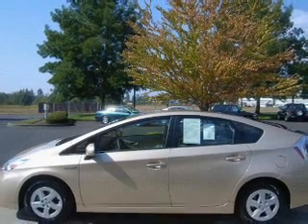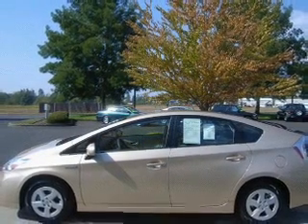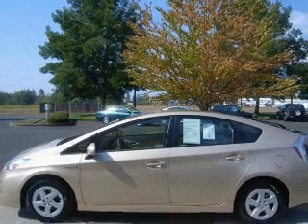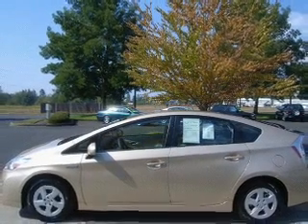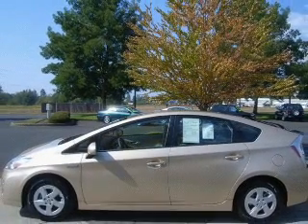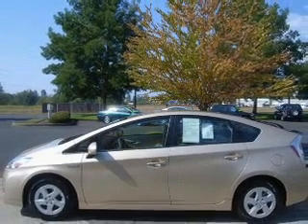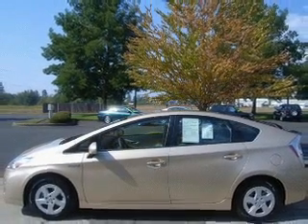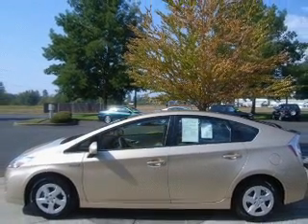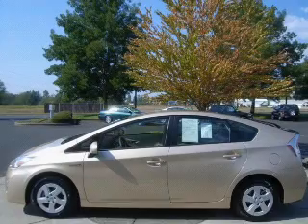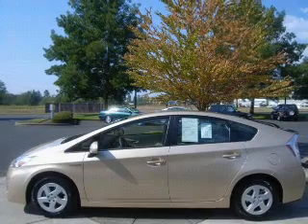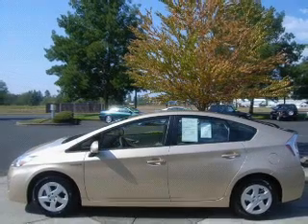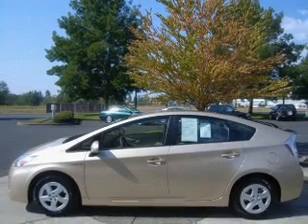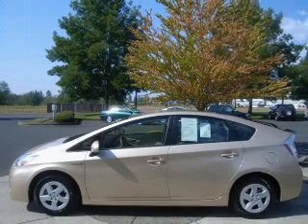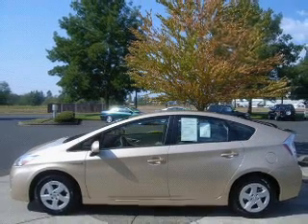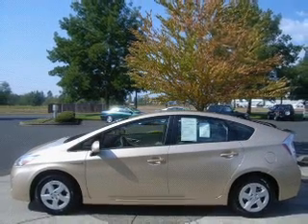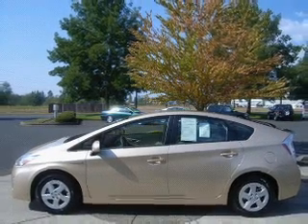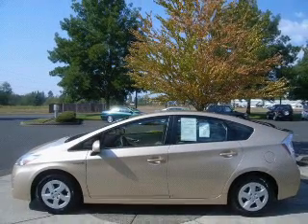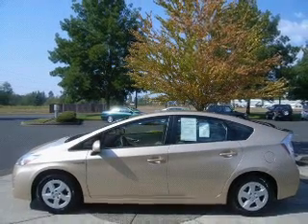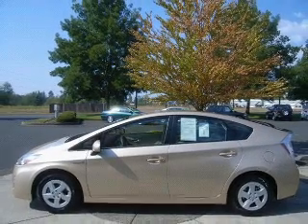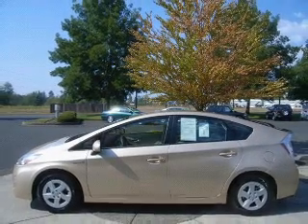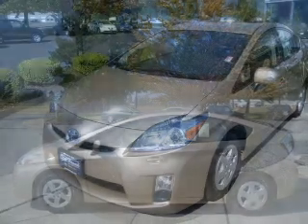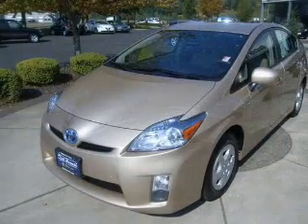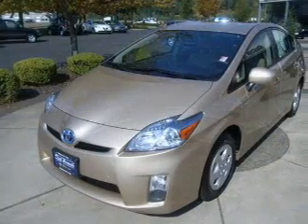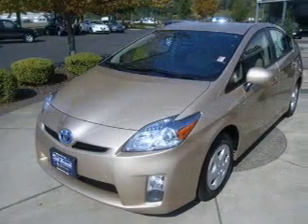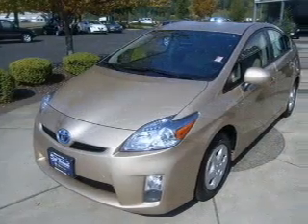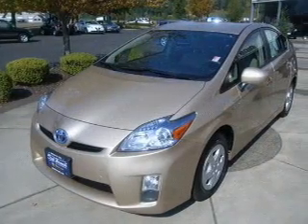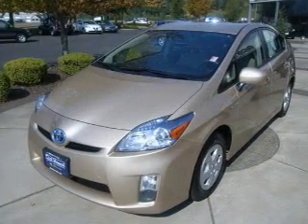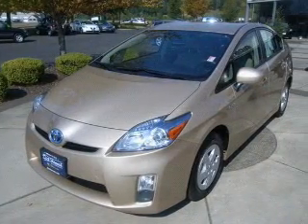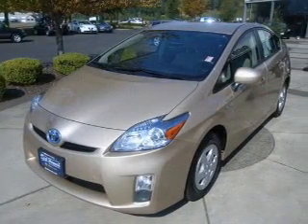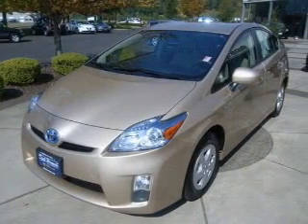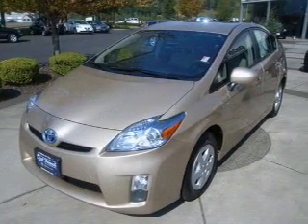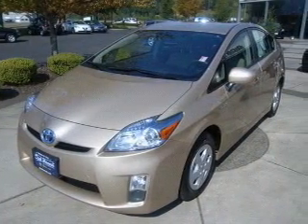The anti-lock braking system will help deliver you safely to your destination. Heated seats are a desirable comfort feature.